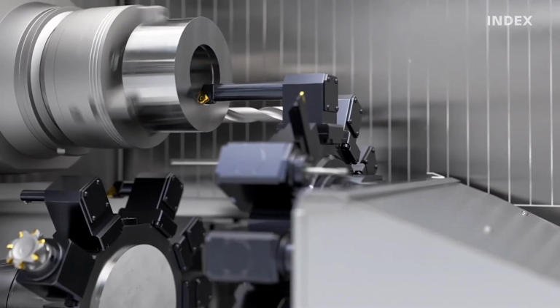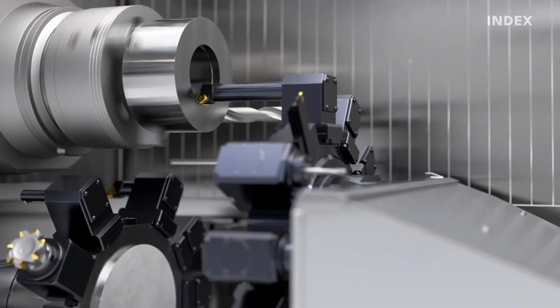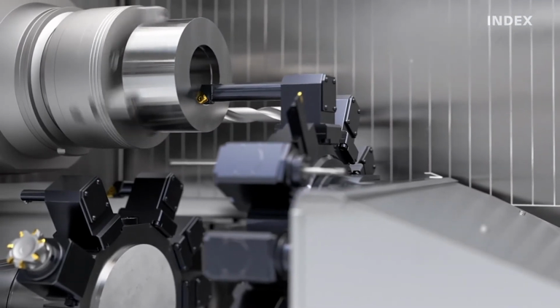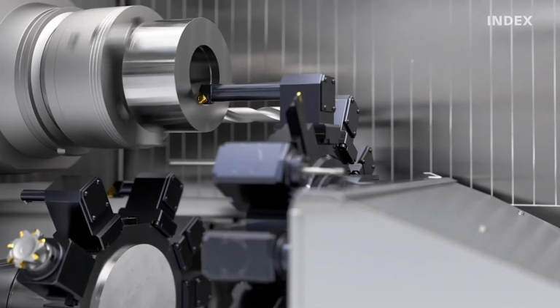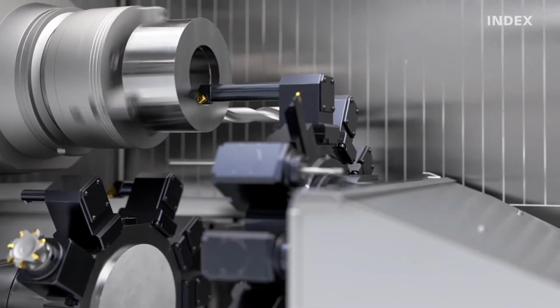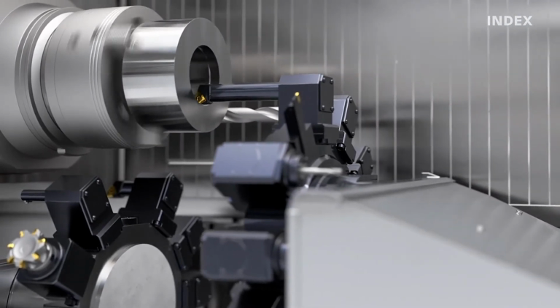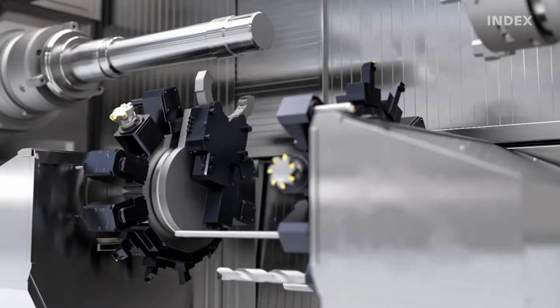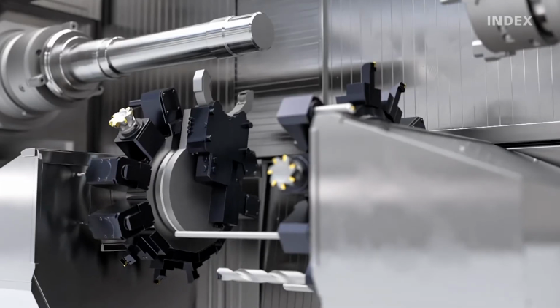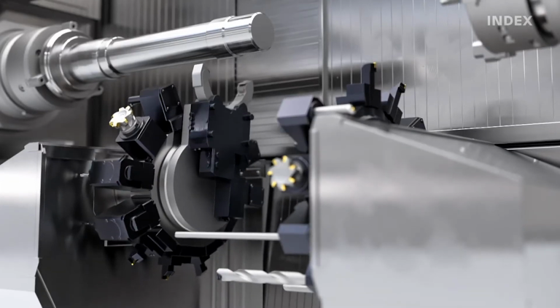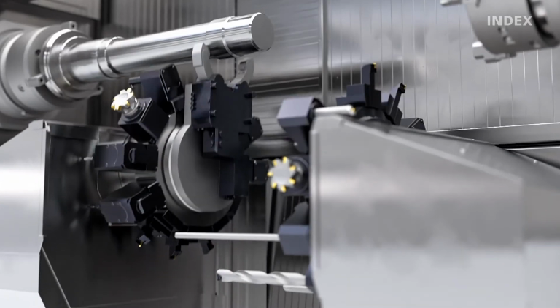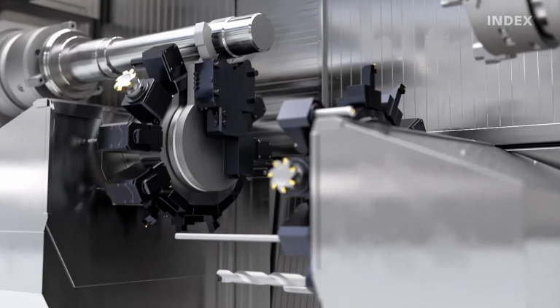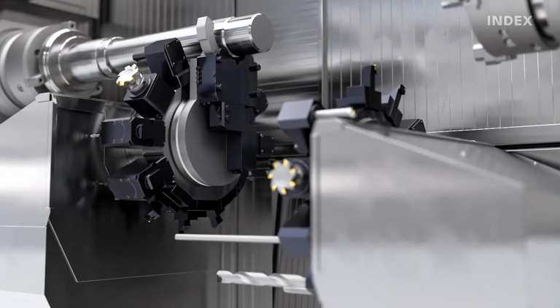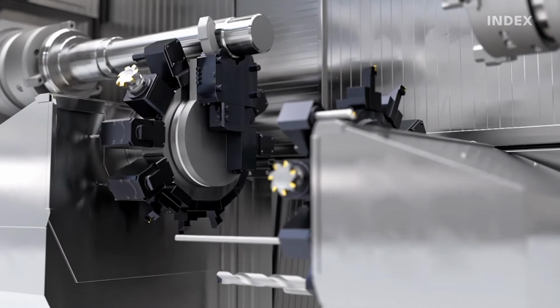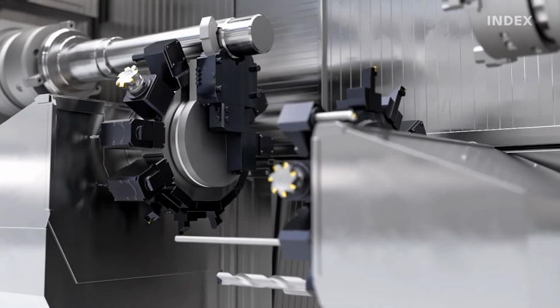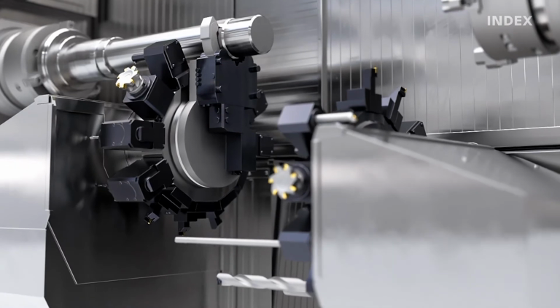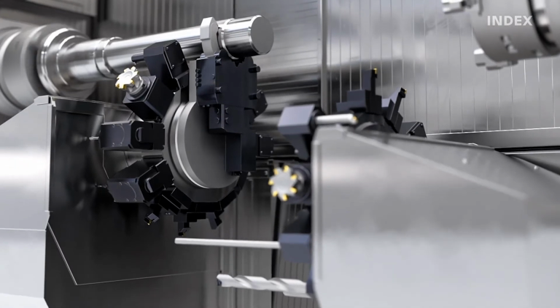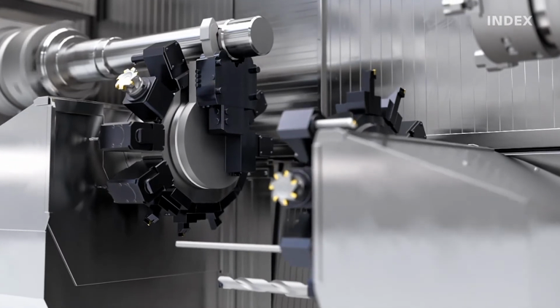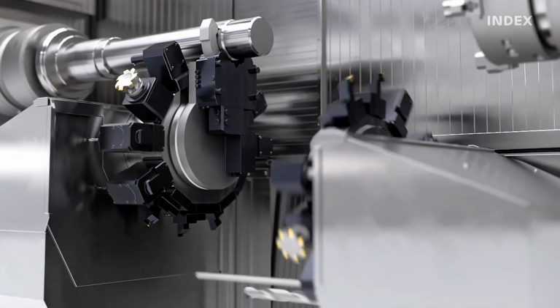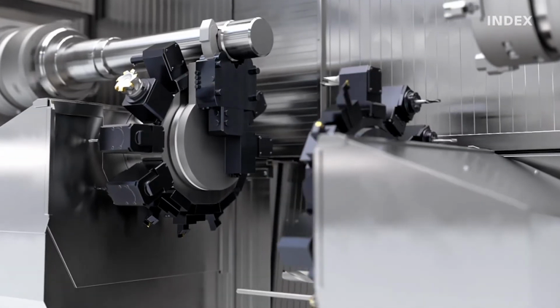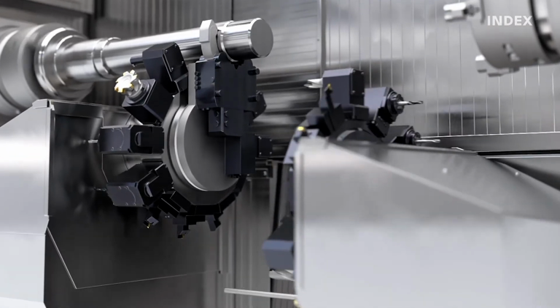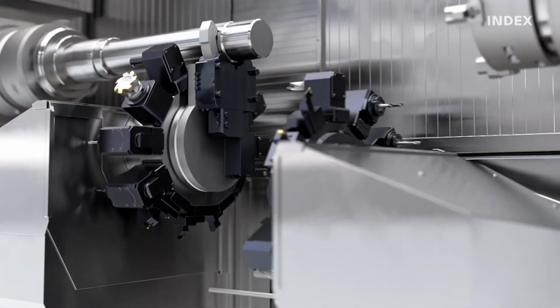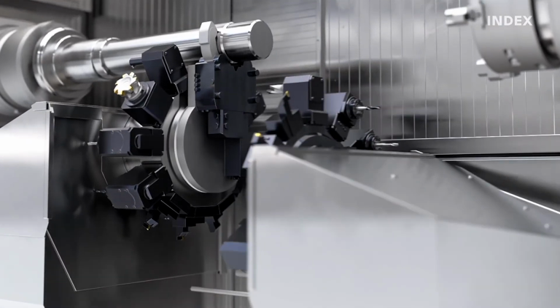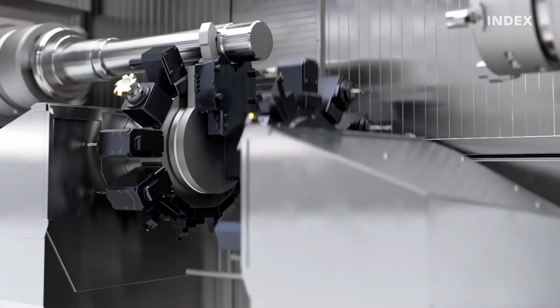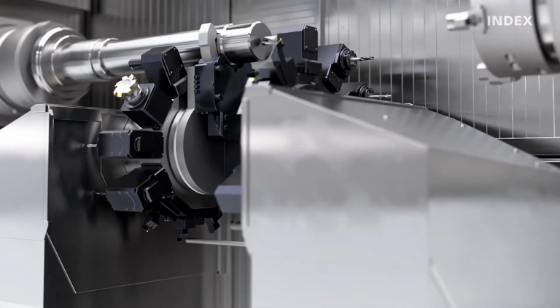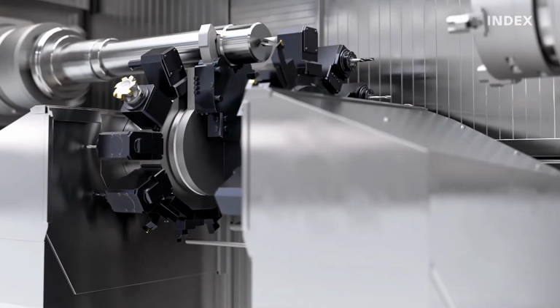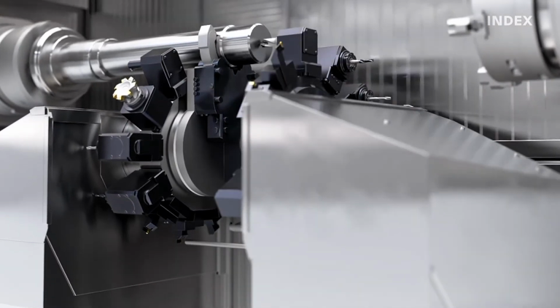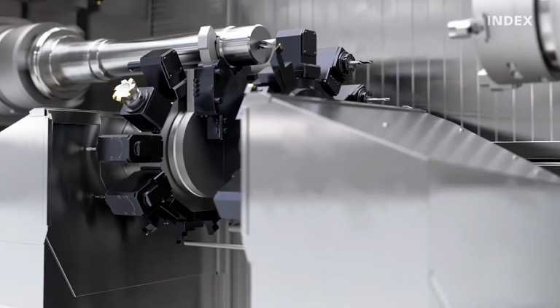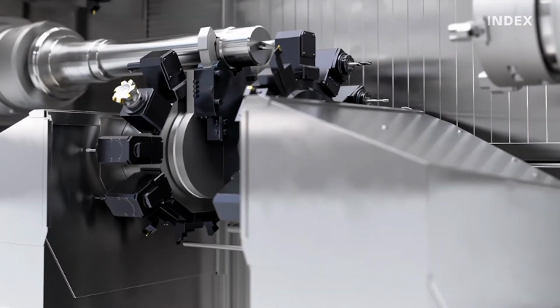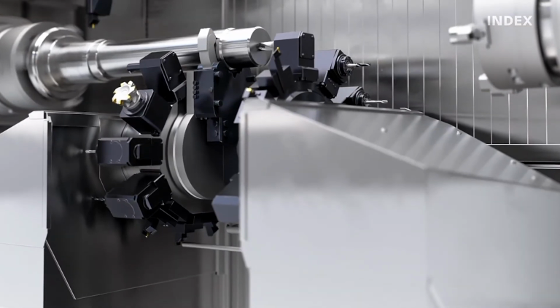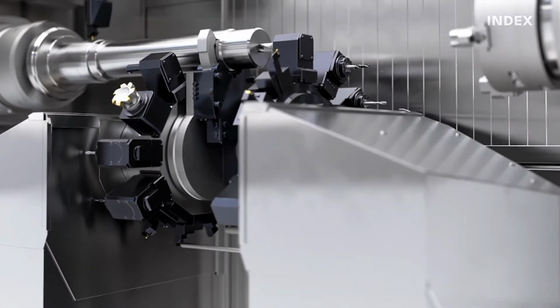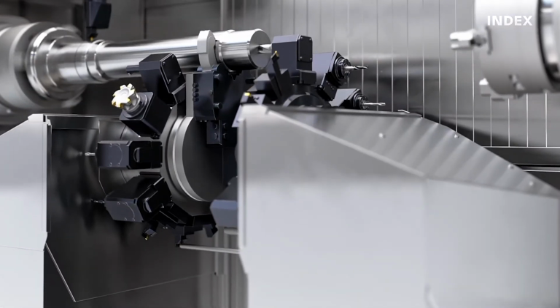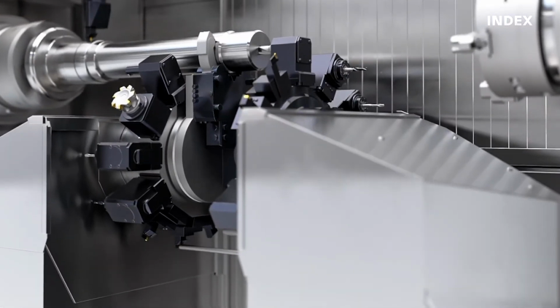Versatile configuration options make customized design for your individual application possible. For example, you can use the turret's steady rest for flexible processing of shafts, or integrate a separate steady rest carrier for large-scale production.